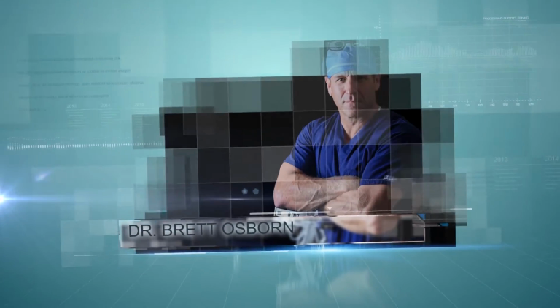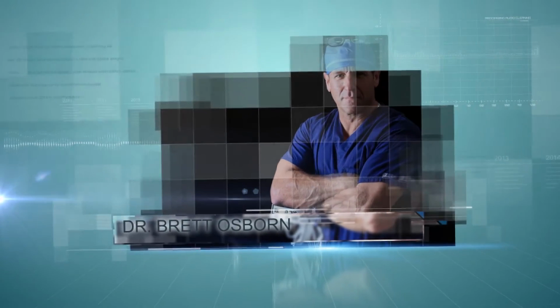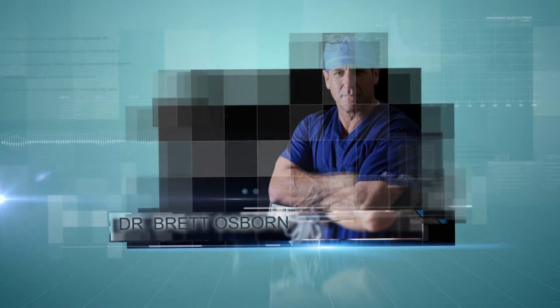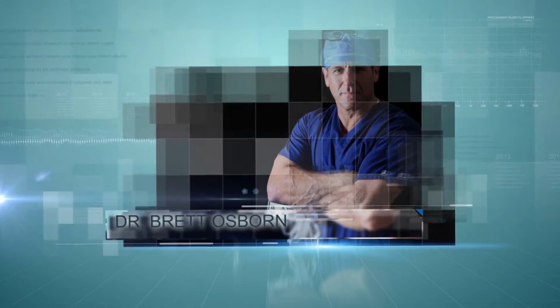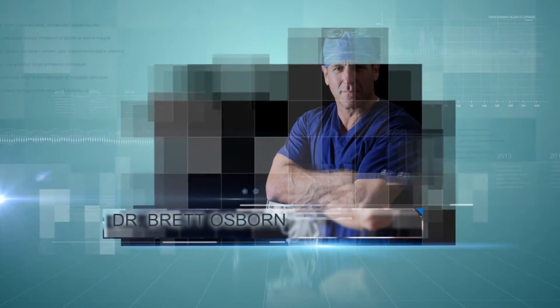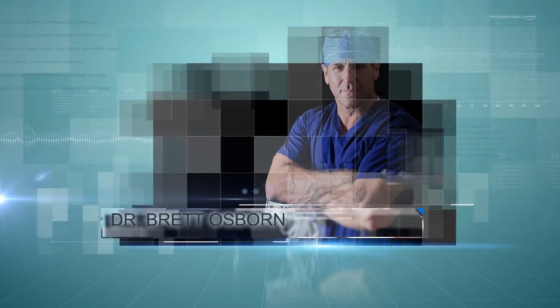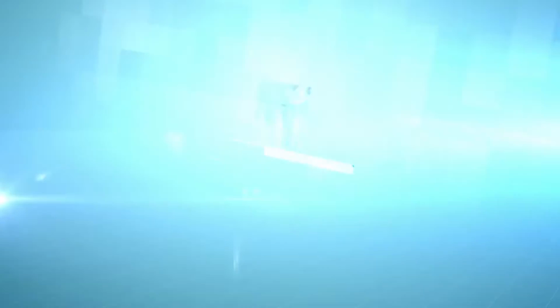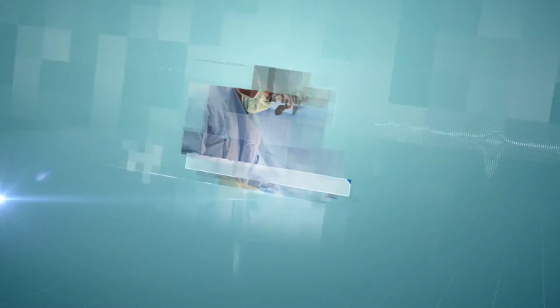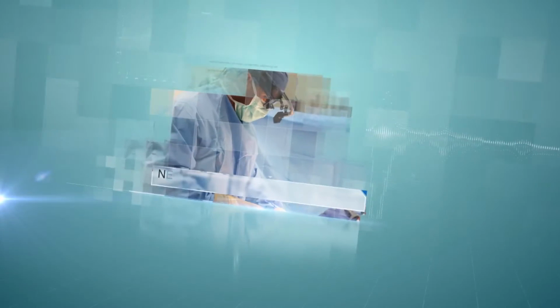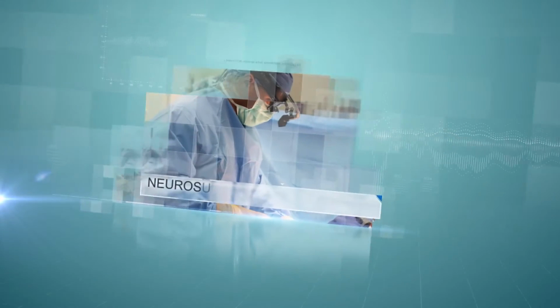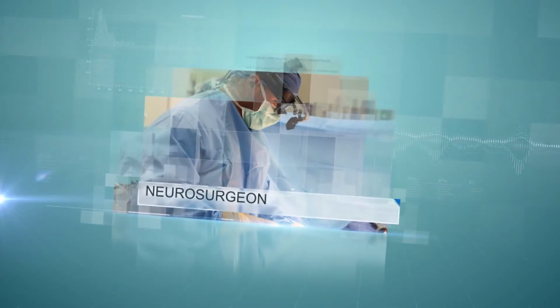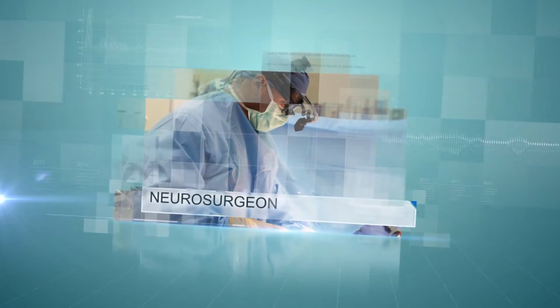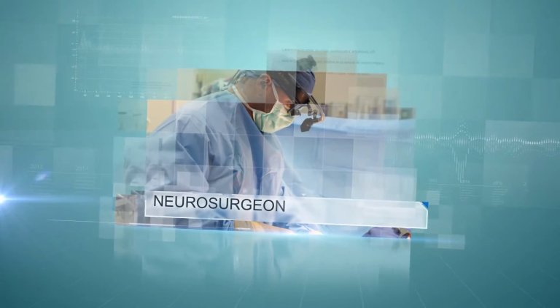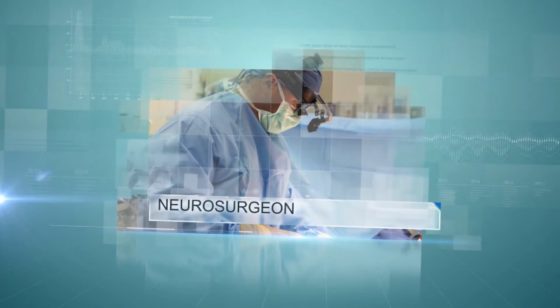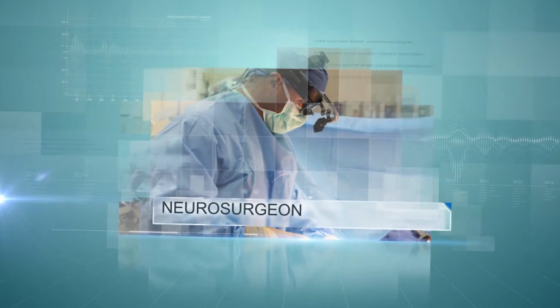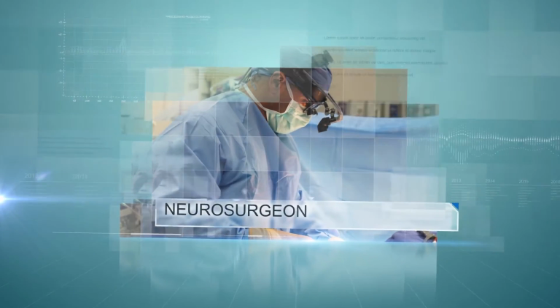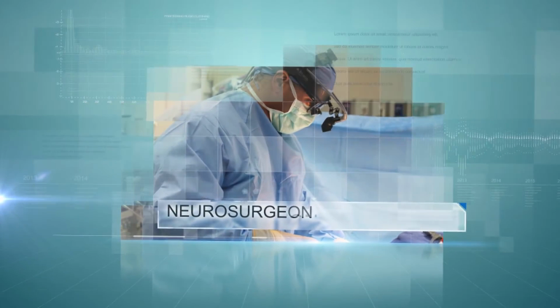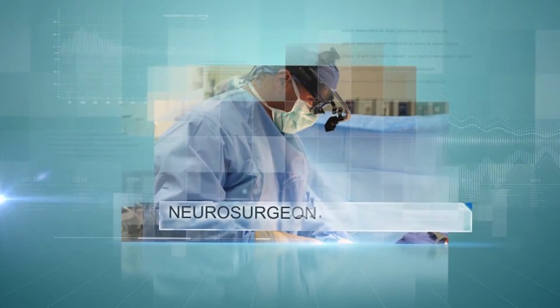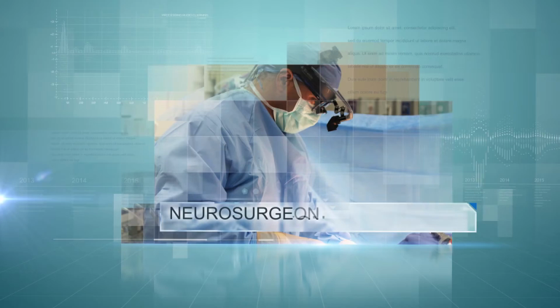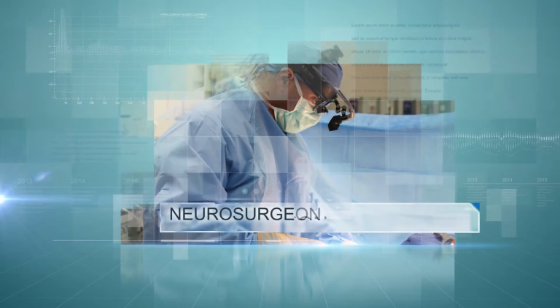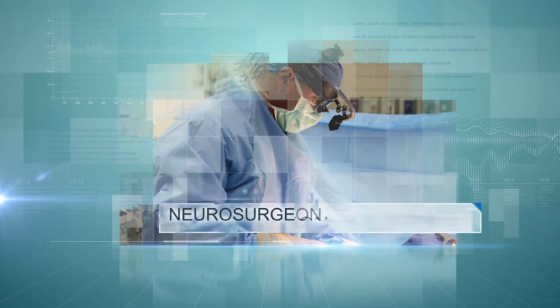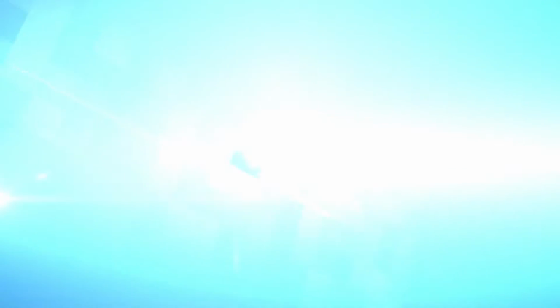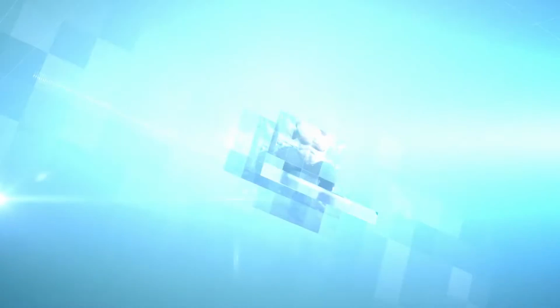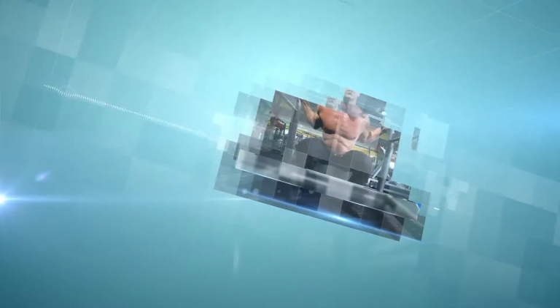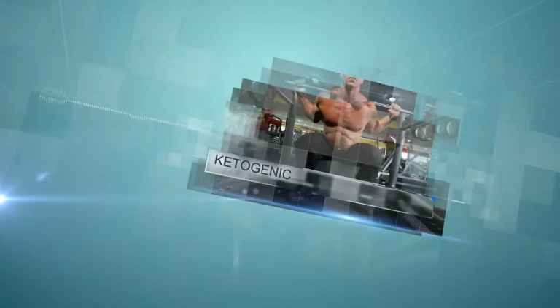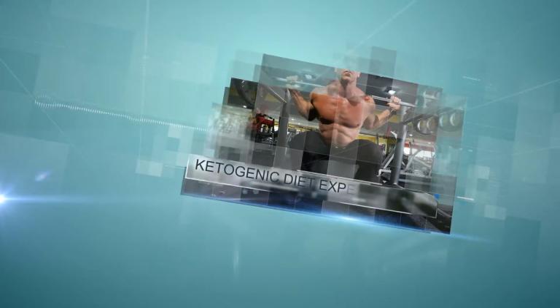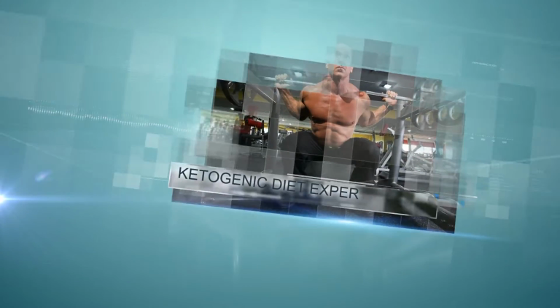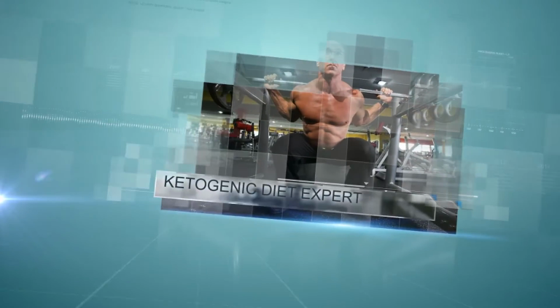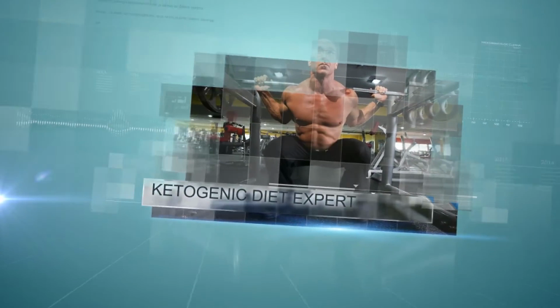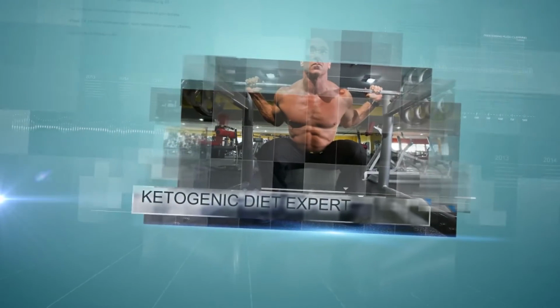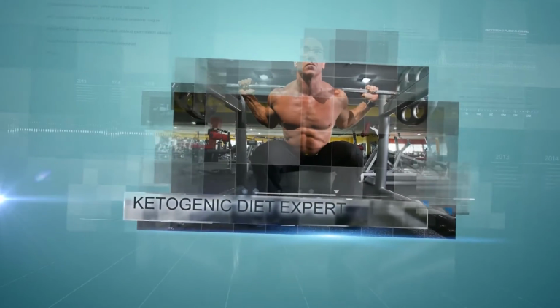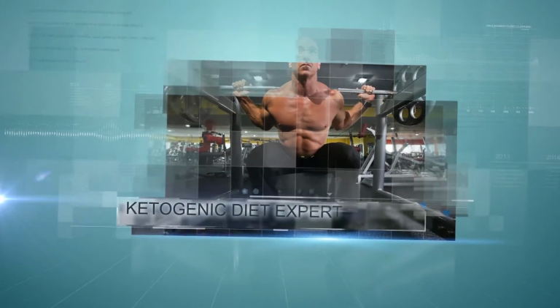I'm Dr. Brett Osborne, board-certified neurosurgeon, nutrition specialist, and featured BPI sports expert.